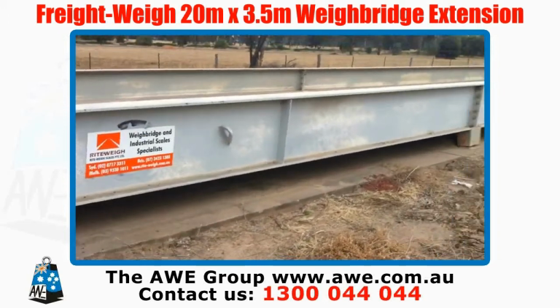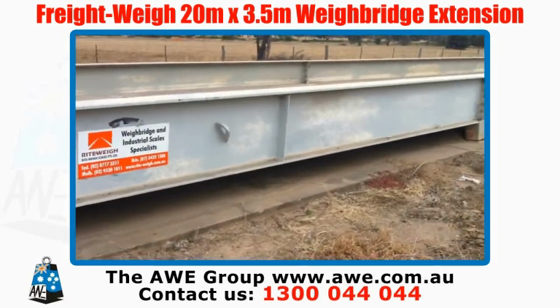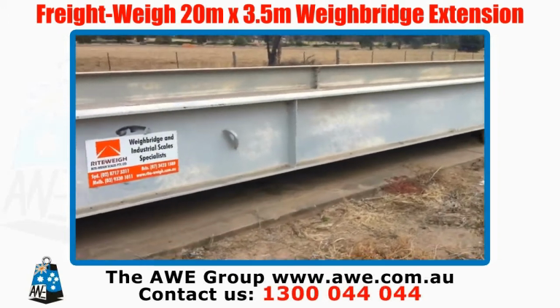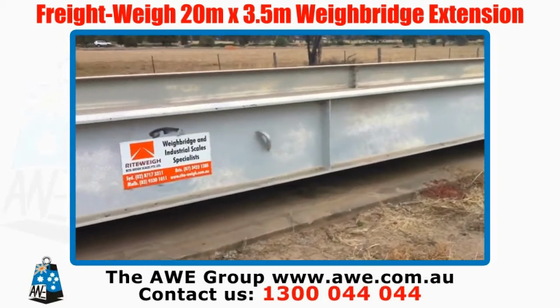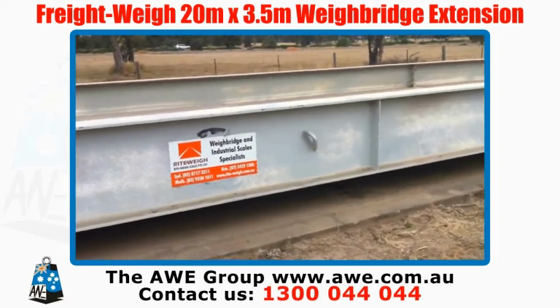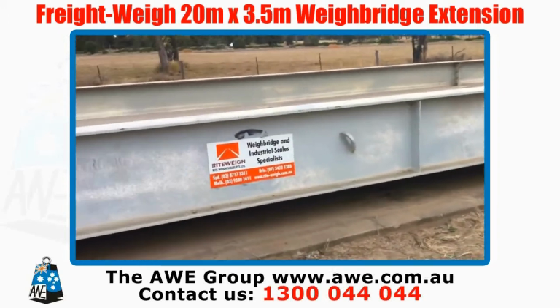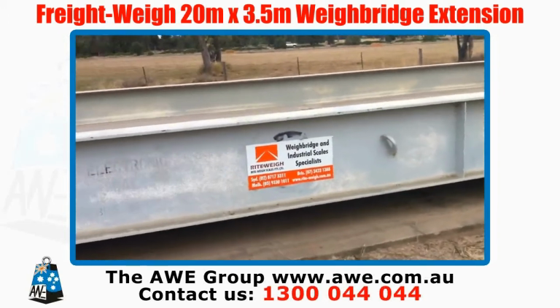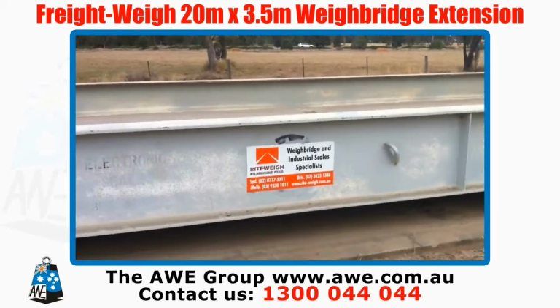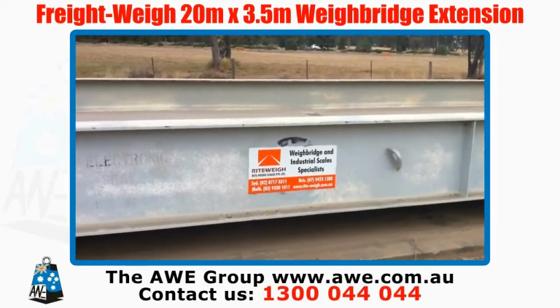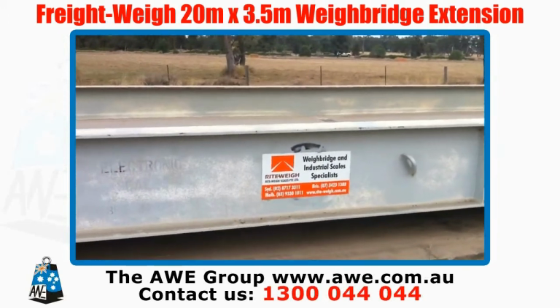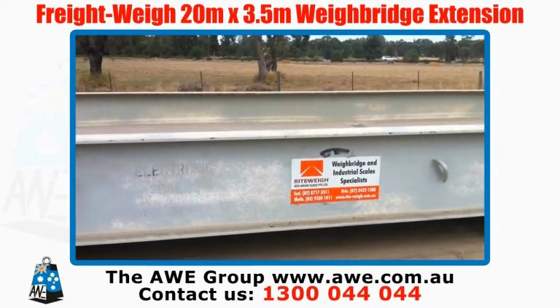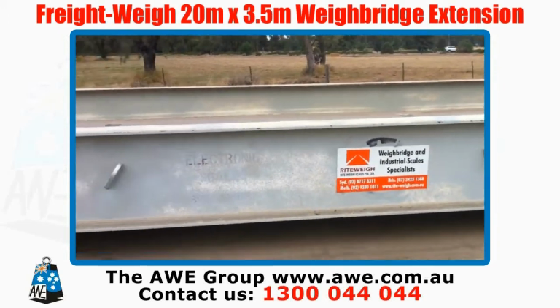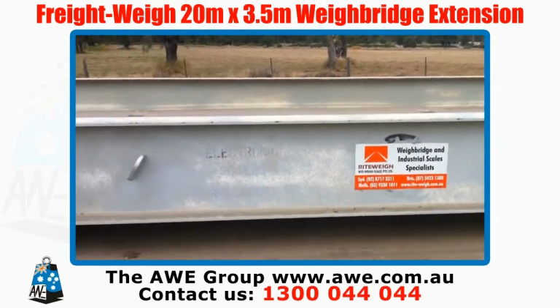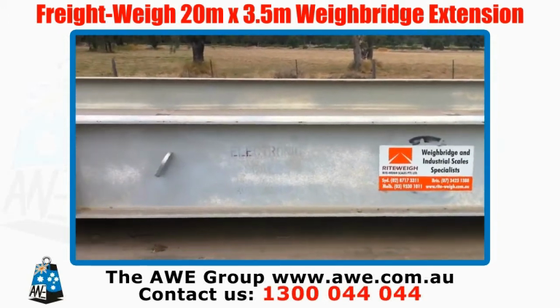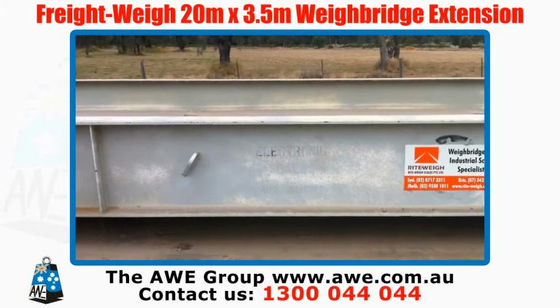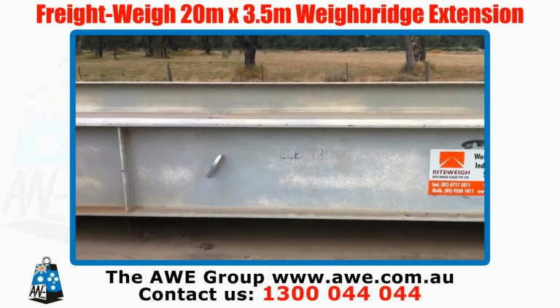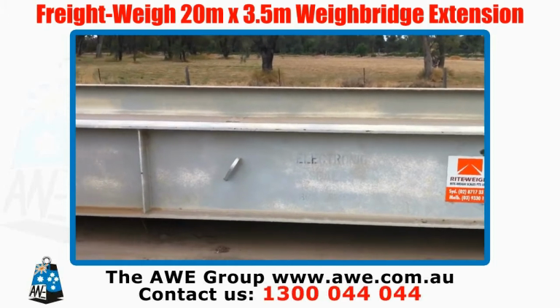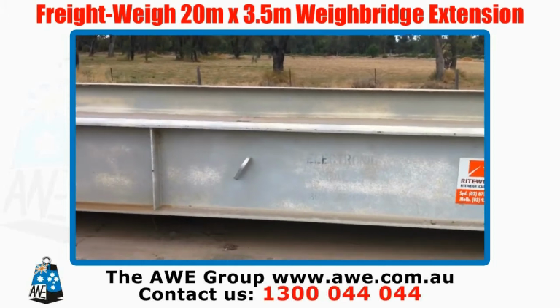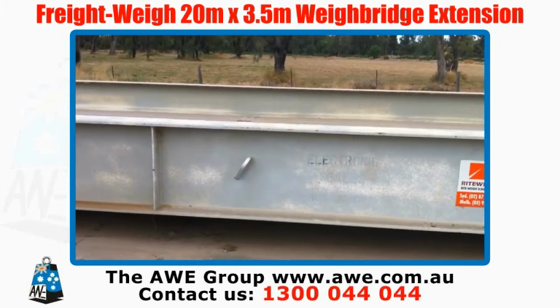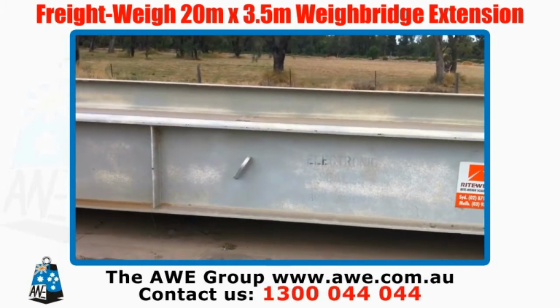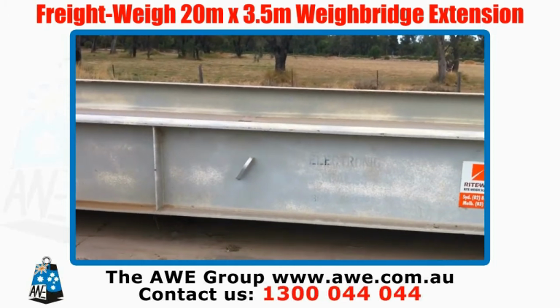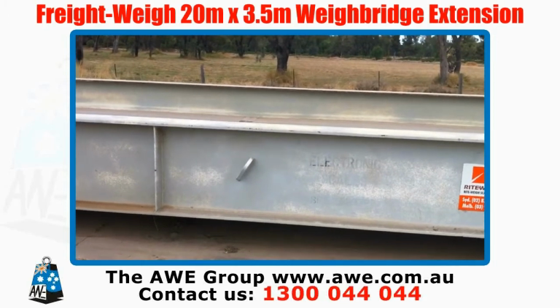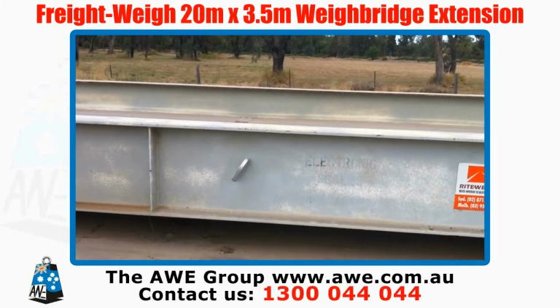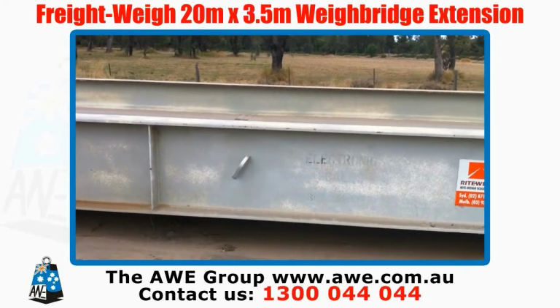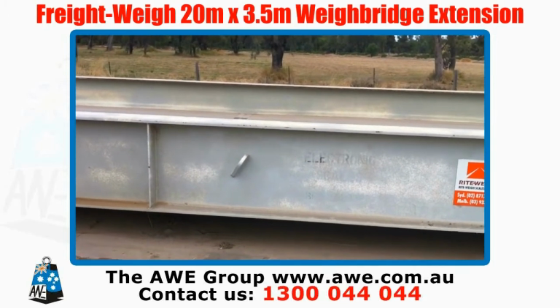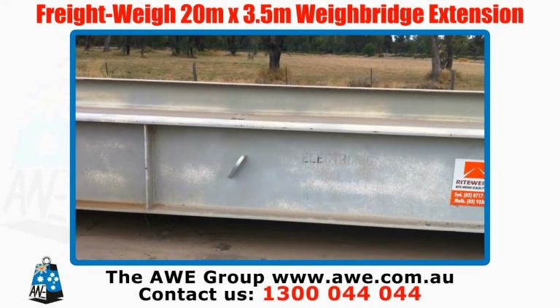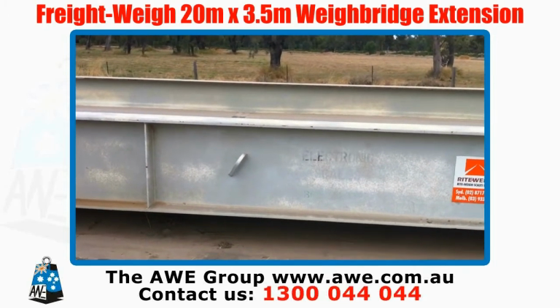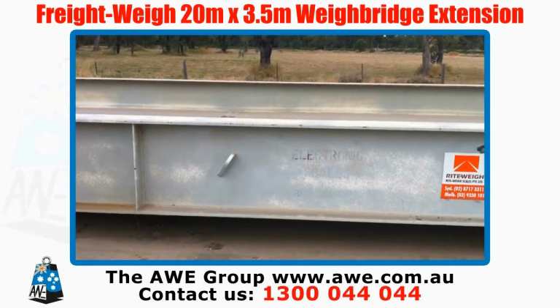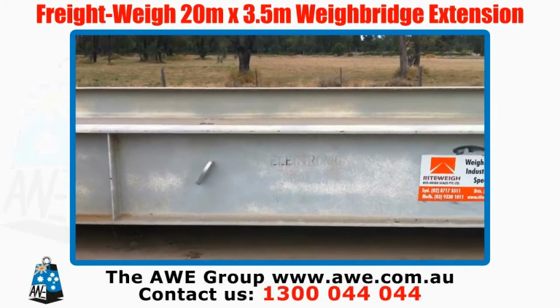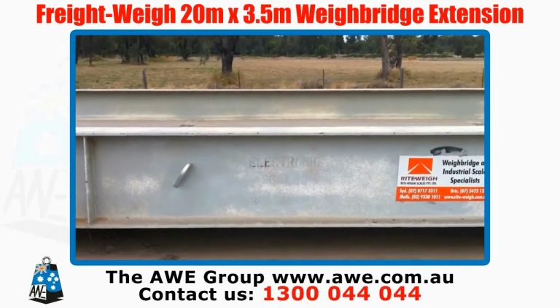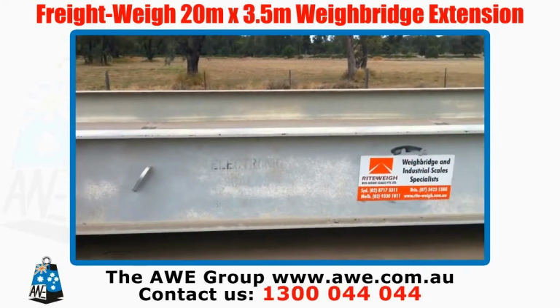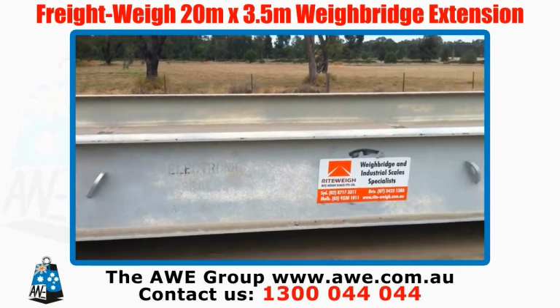The existing waybridge was put in approximately 20 years ago.